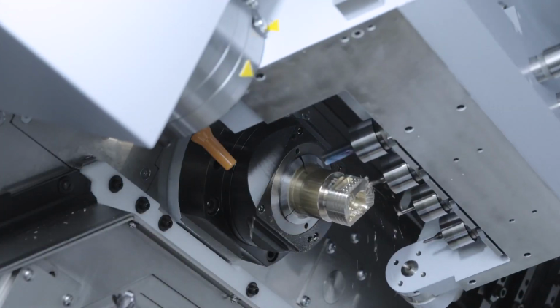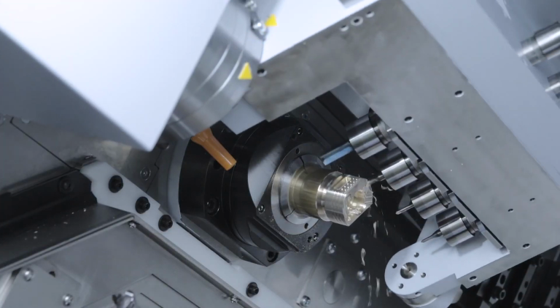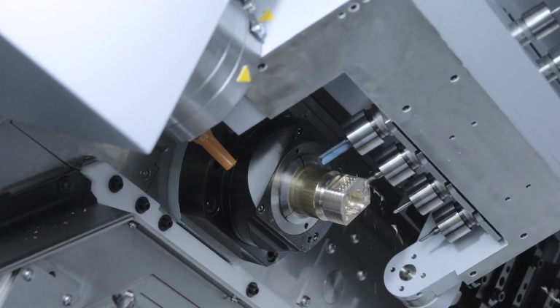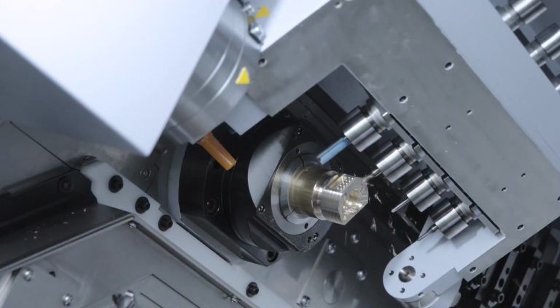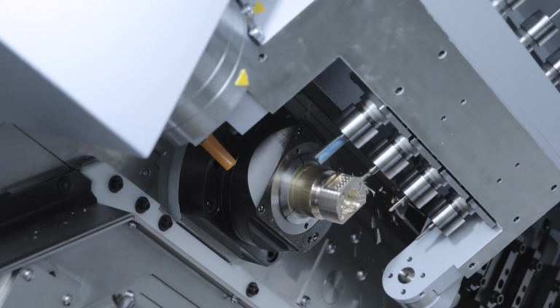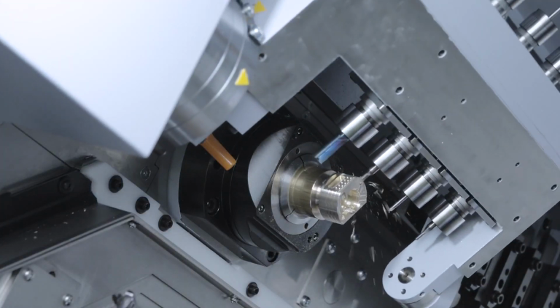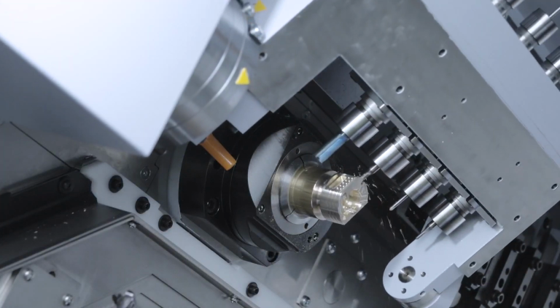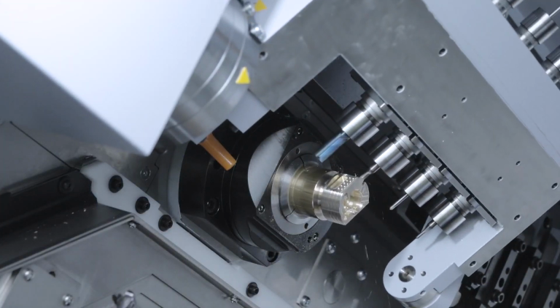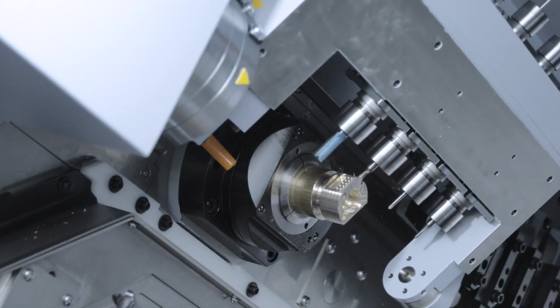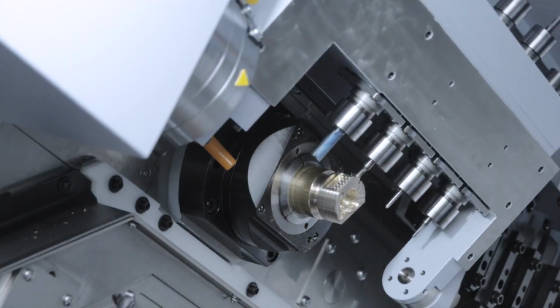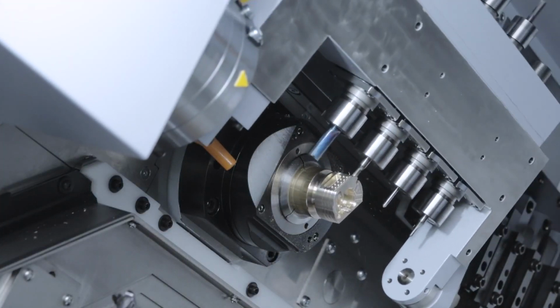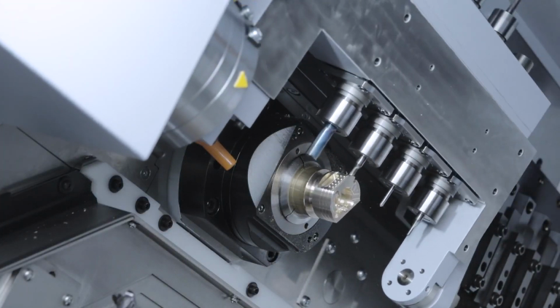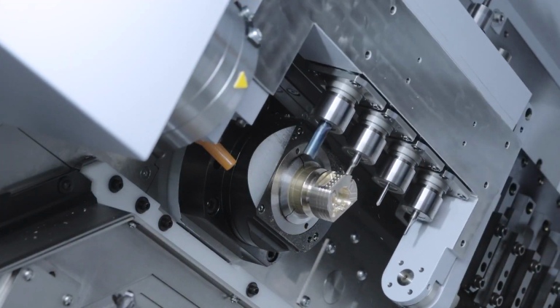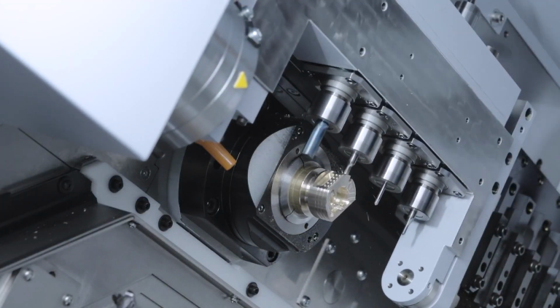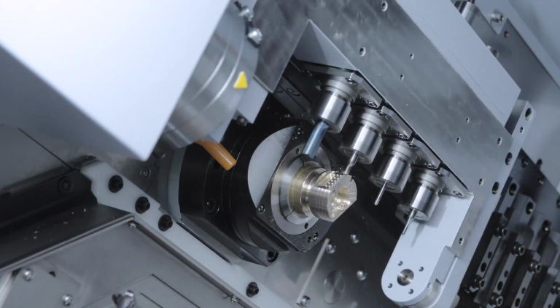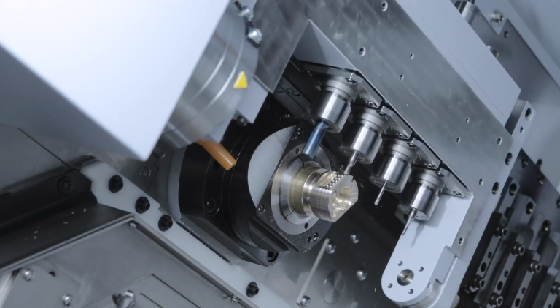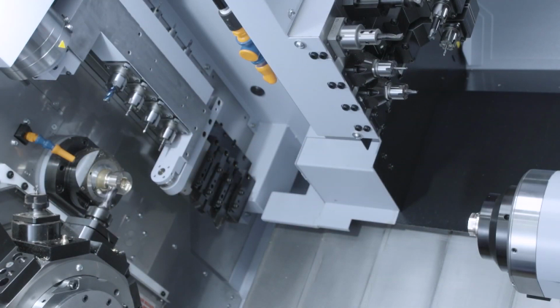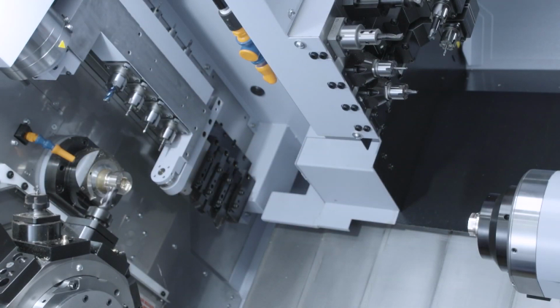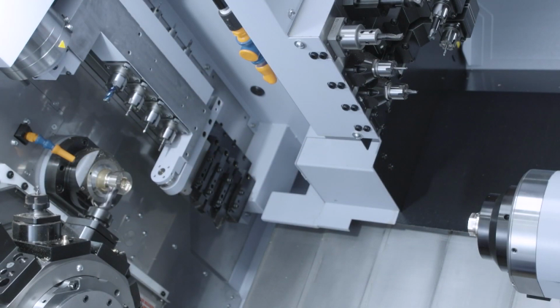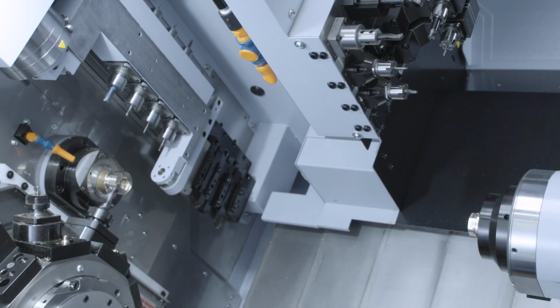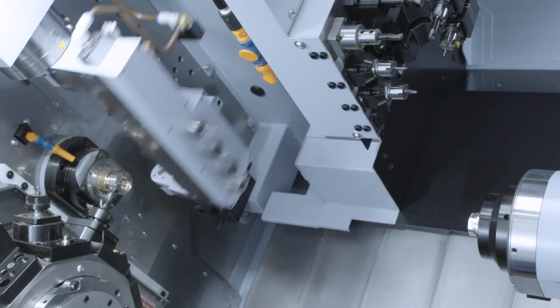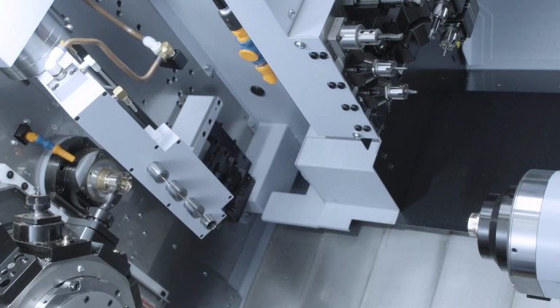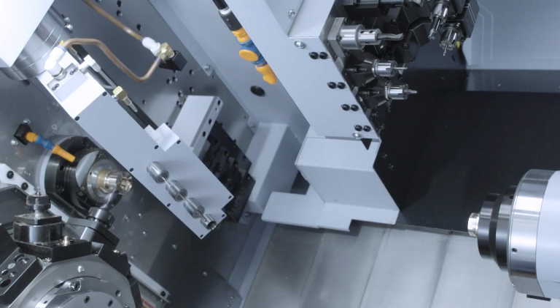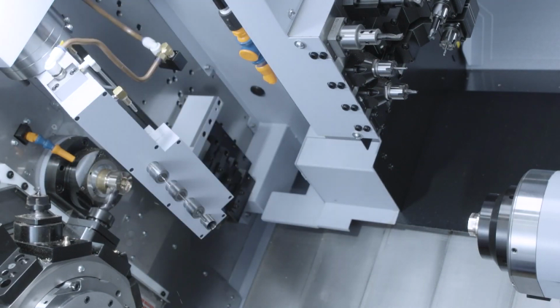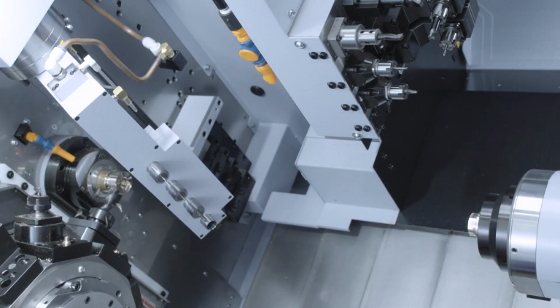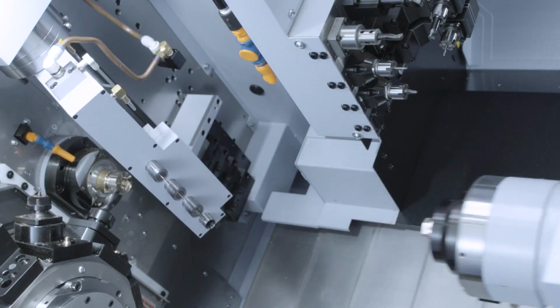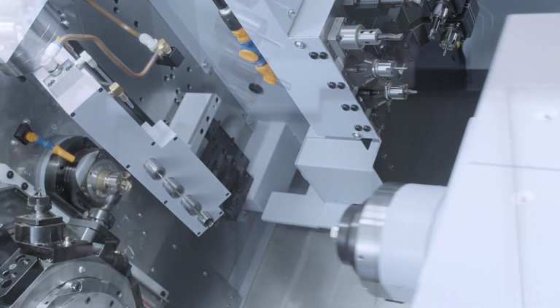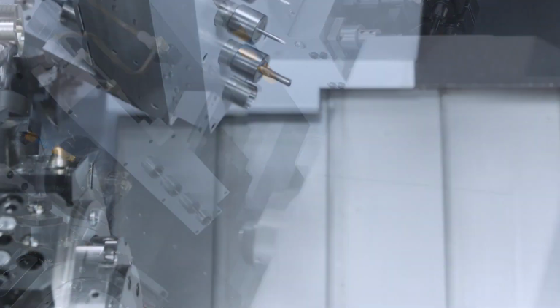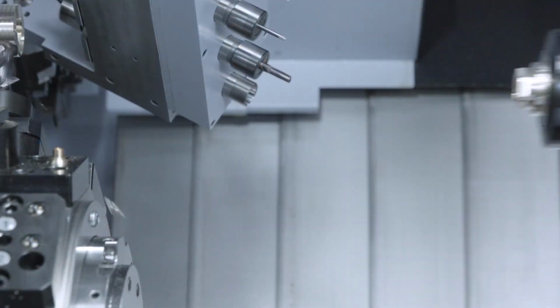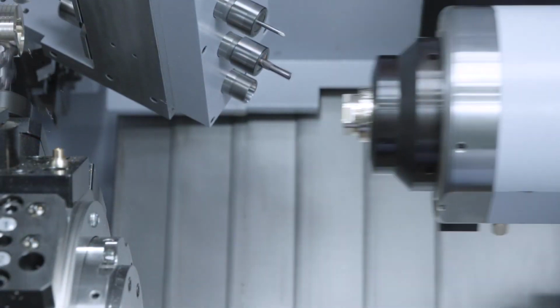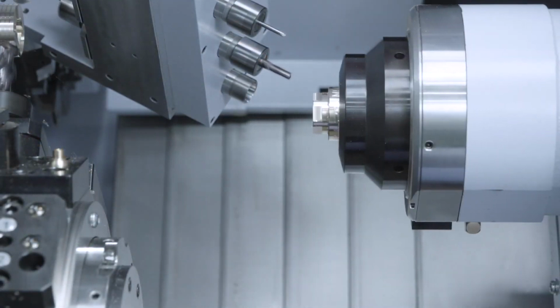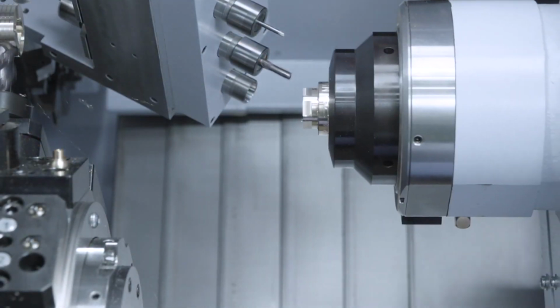Because you could turn on the back end as well. Yeah, brilliant. So you've got your two spindles, you've got three heads. It seems like there's not much this can't do. No, no, there isn't.